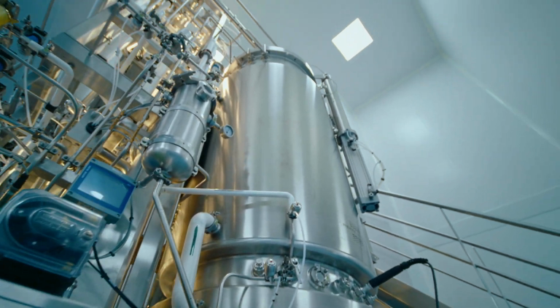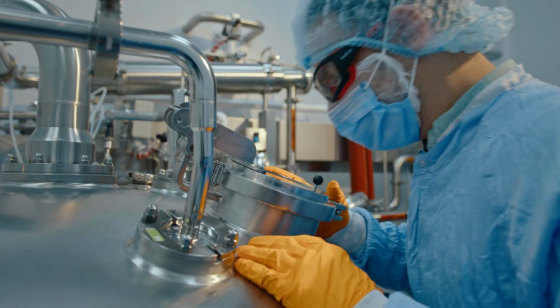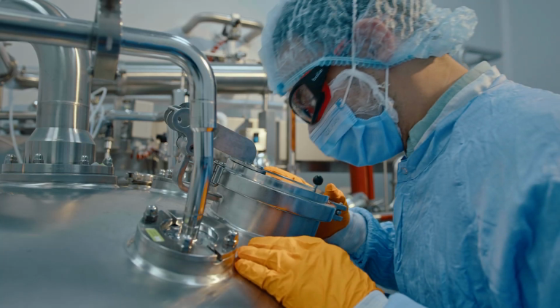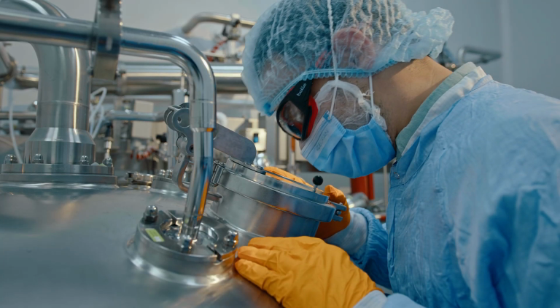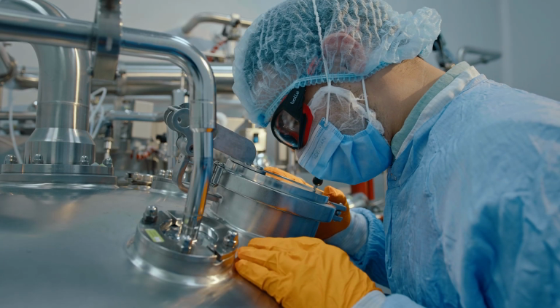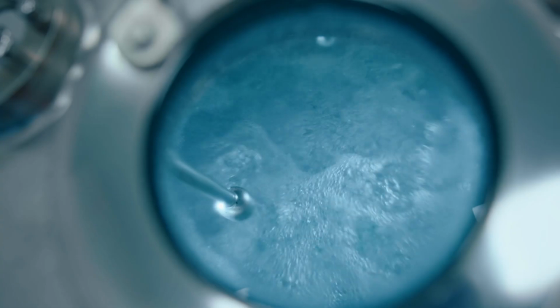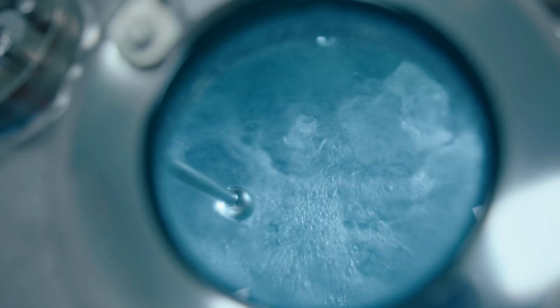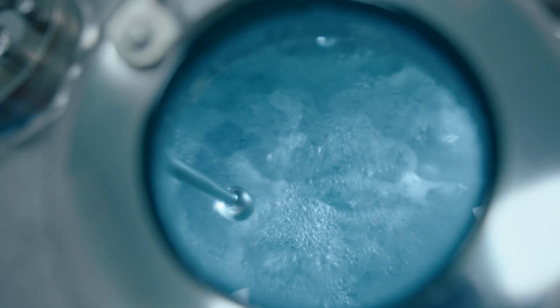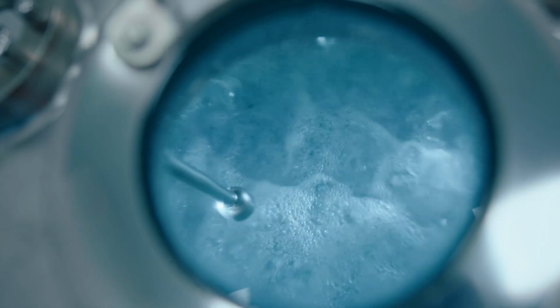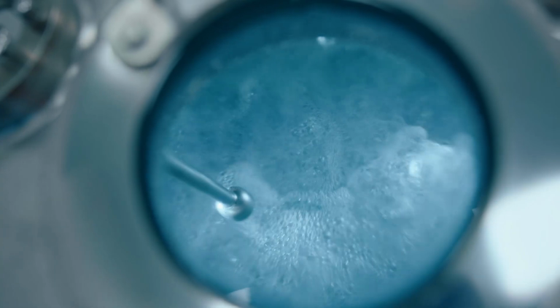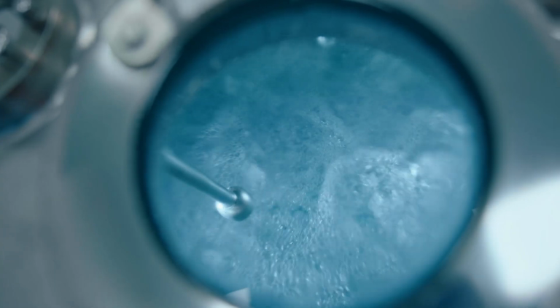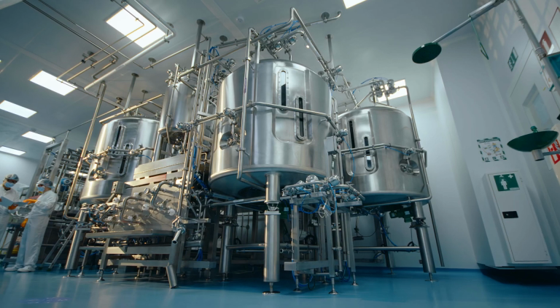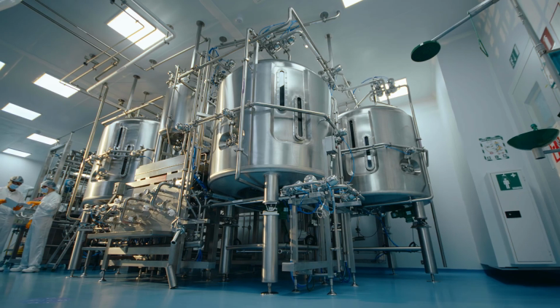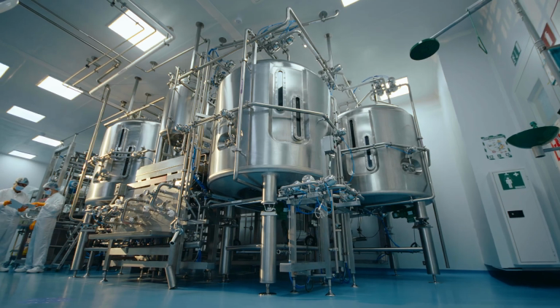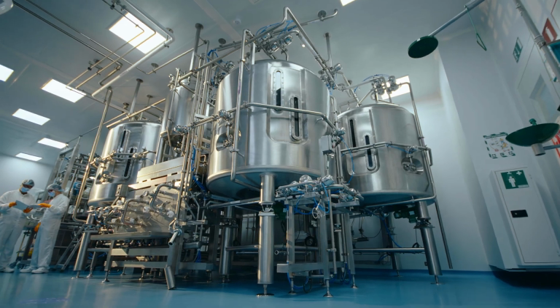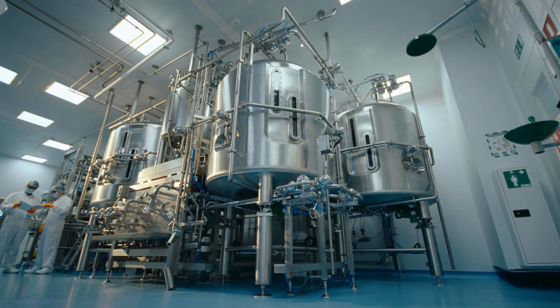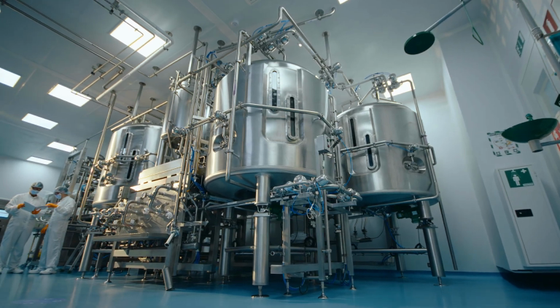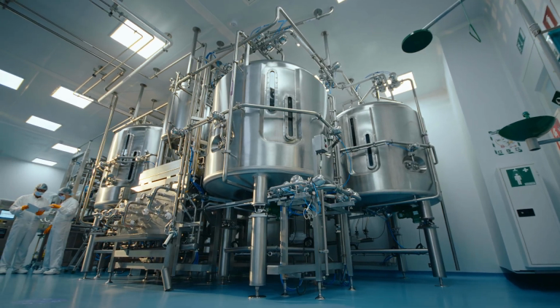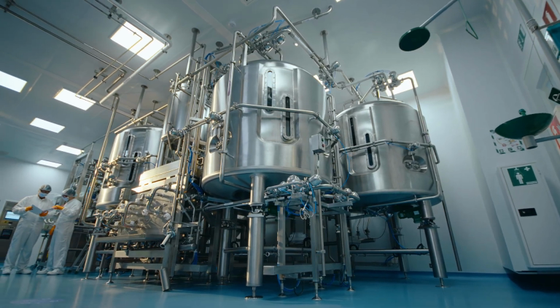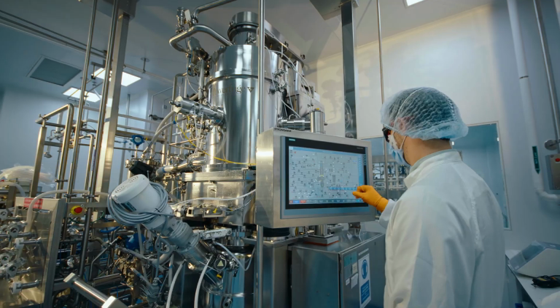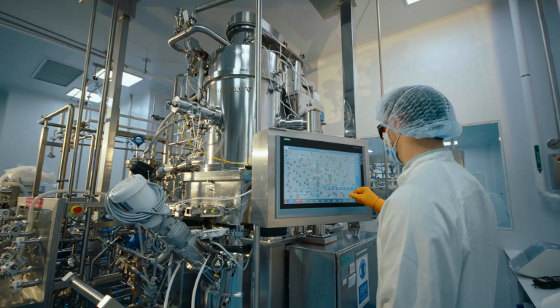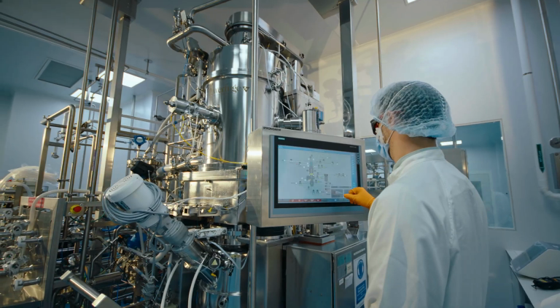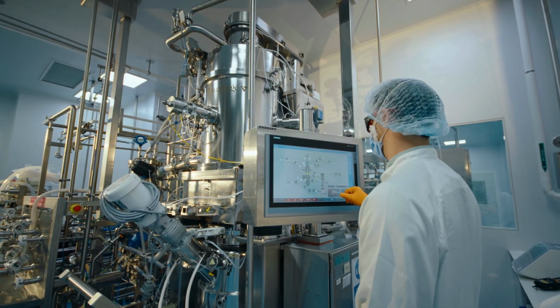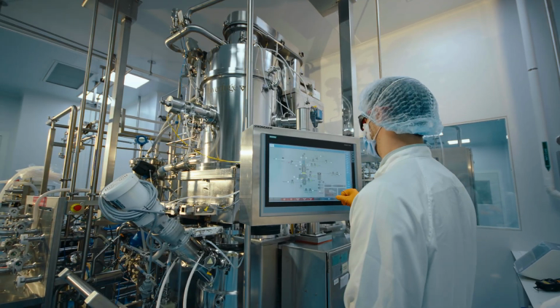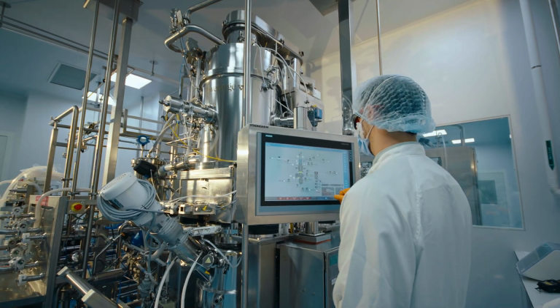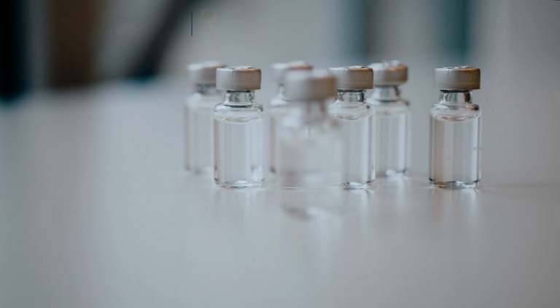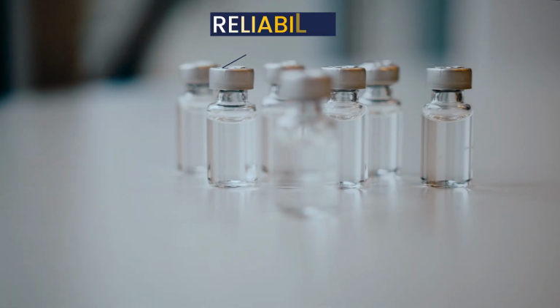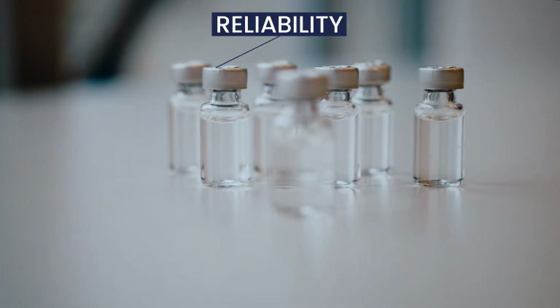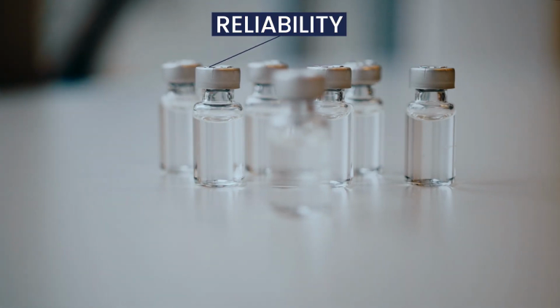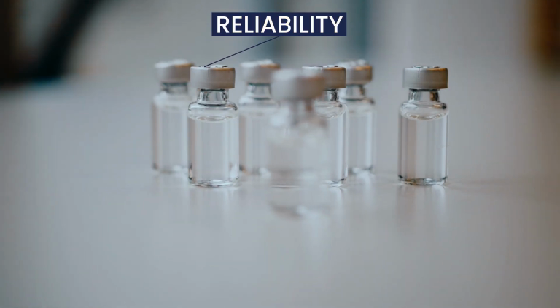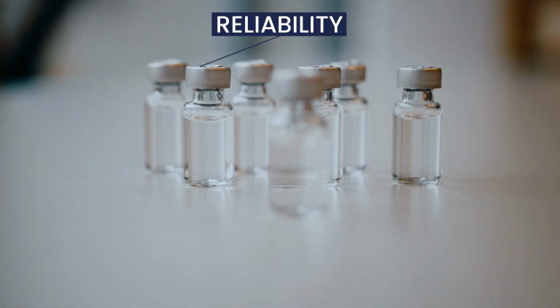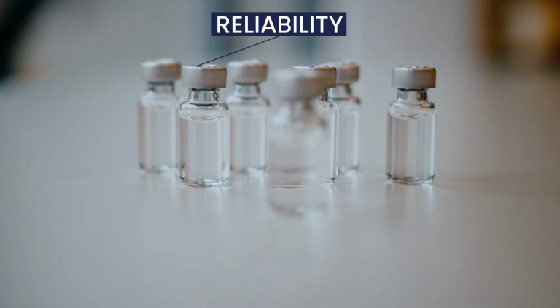We've never had a project that failed. We always get to the end and we always find a way to produce the molecule that the customer wants.